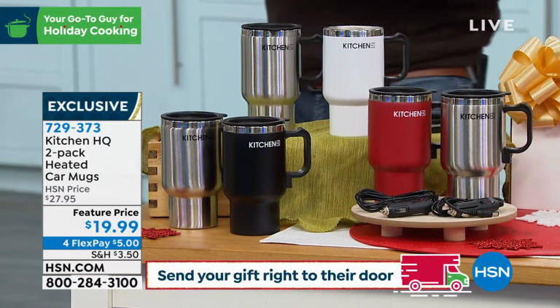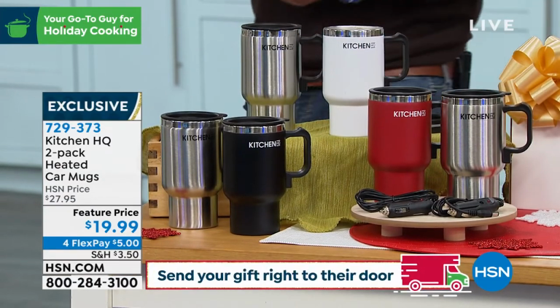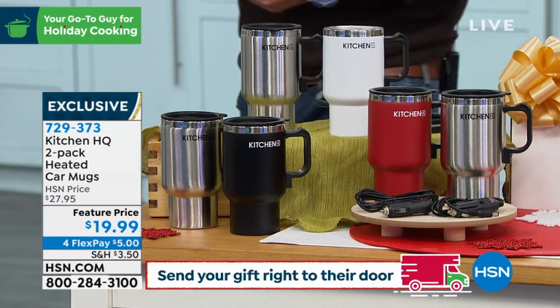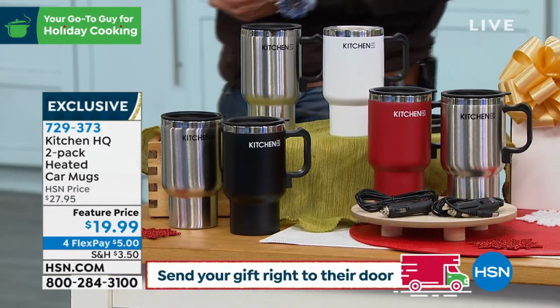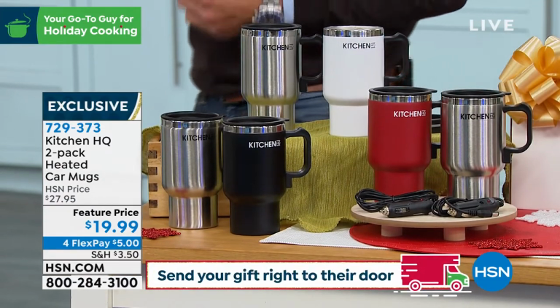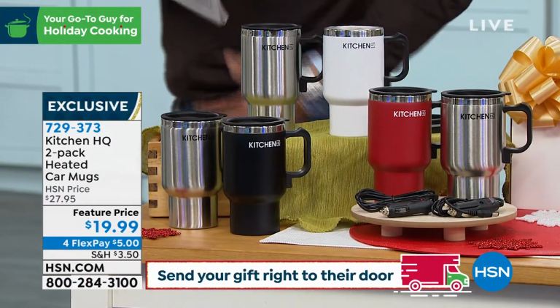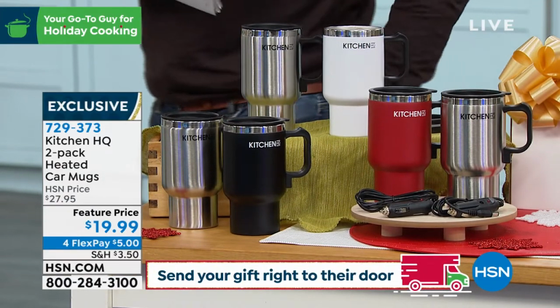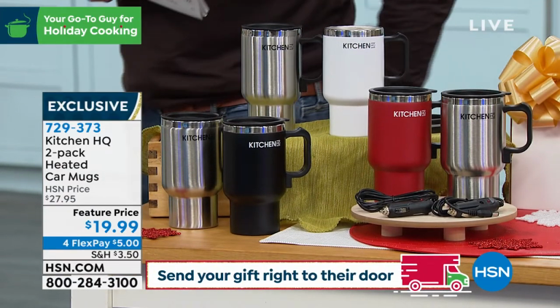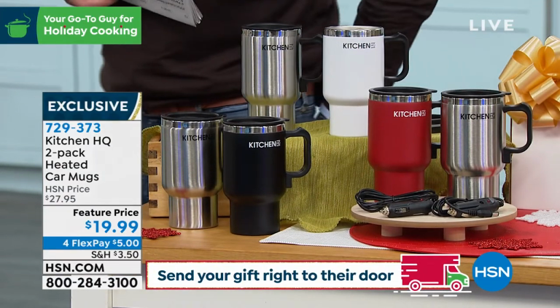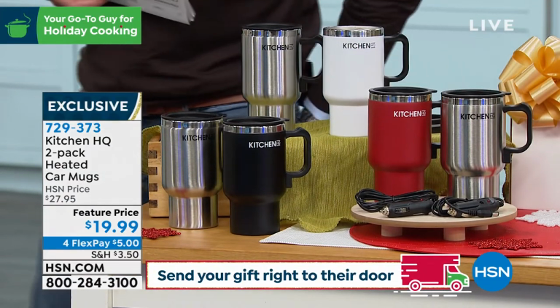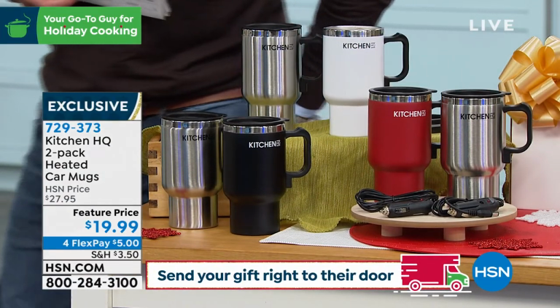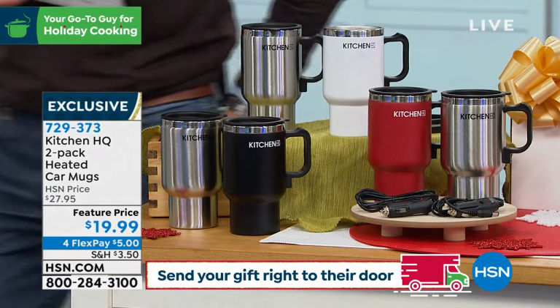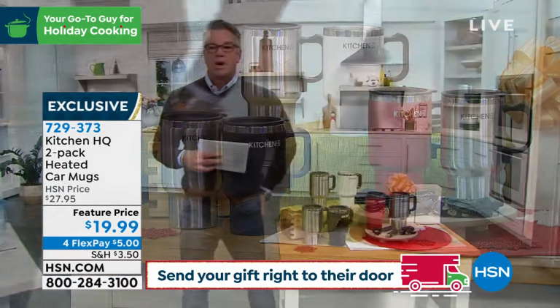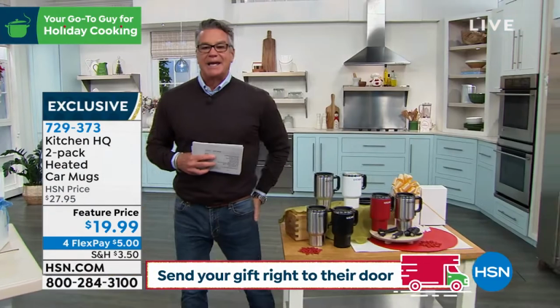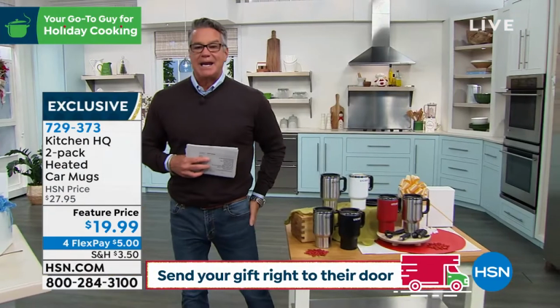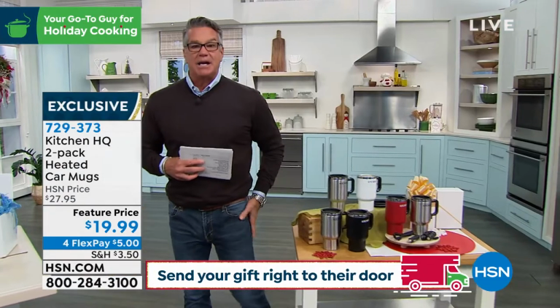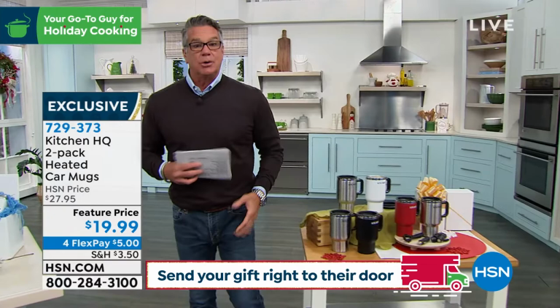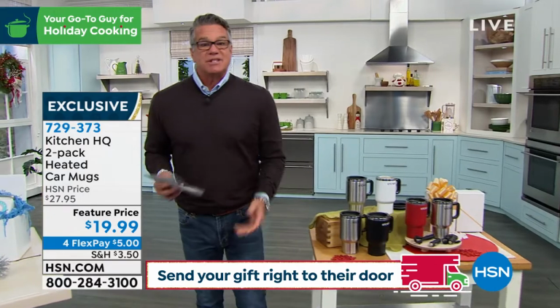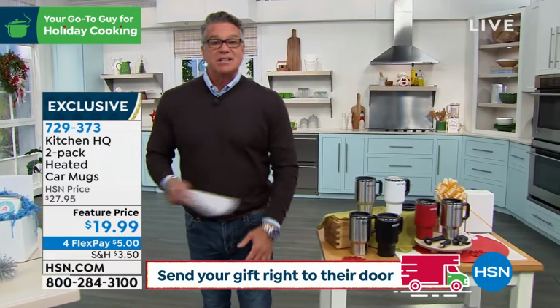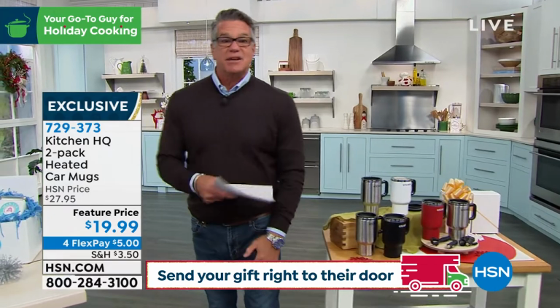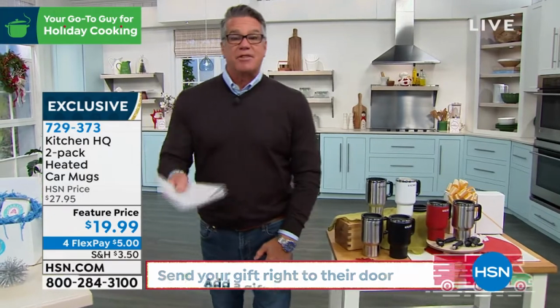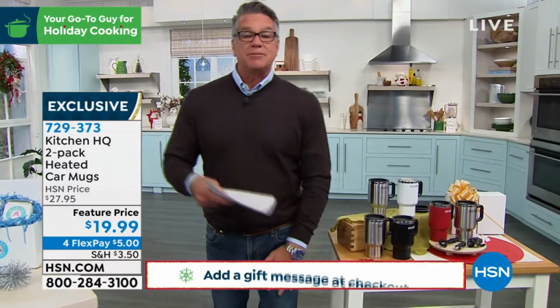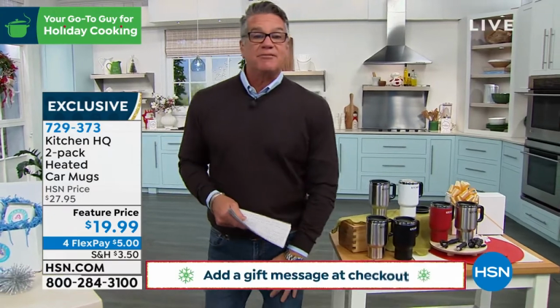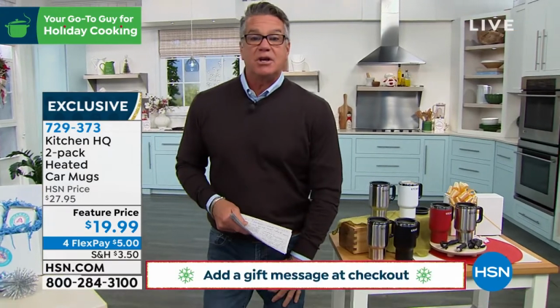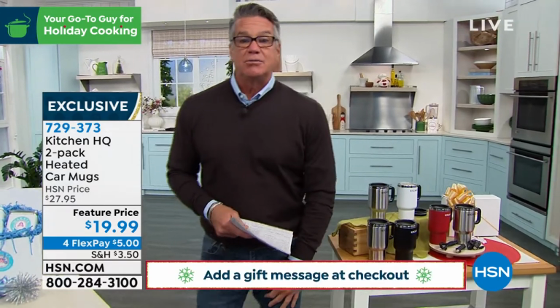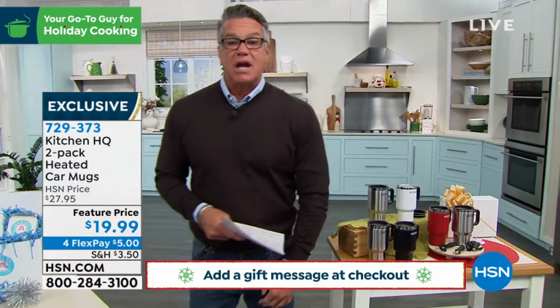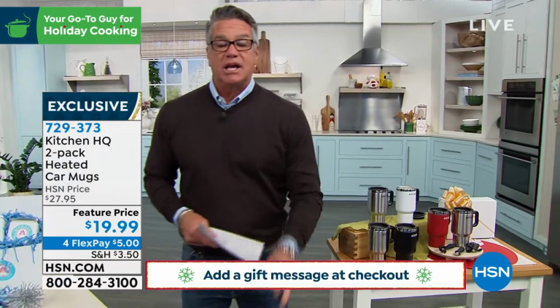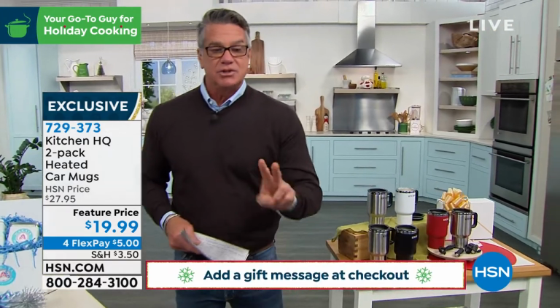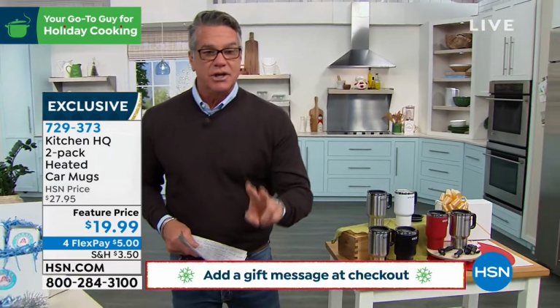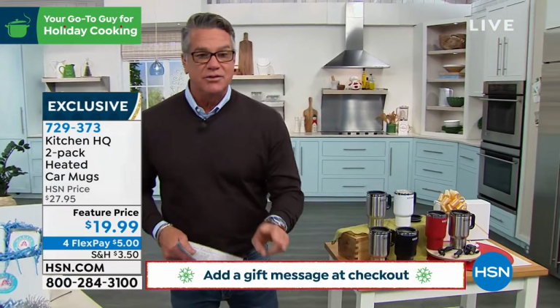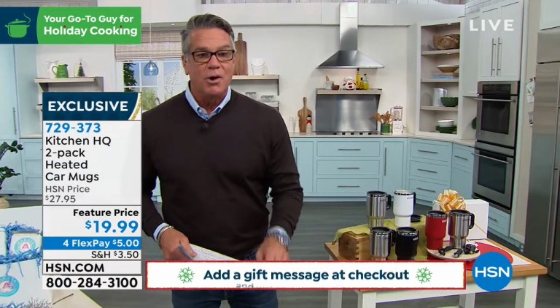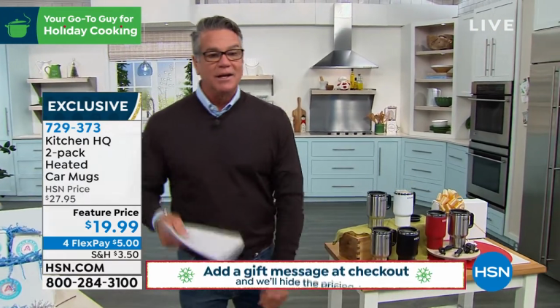We are down to about 900 available. It's a nice gift for them and a gift for you — you get two gifts in one.